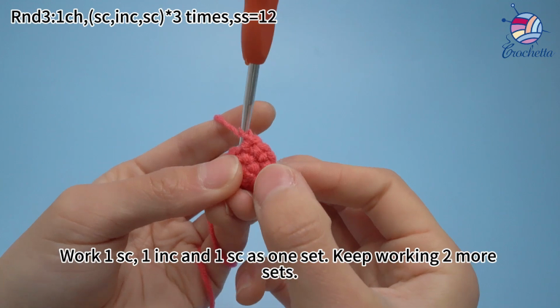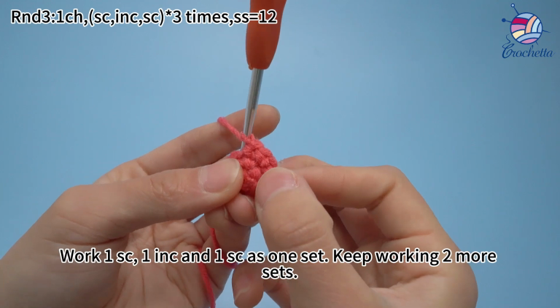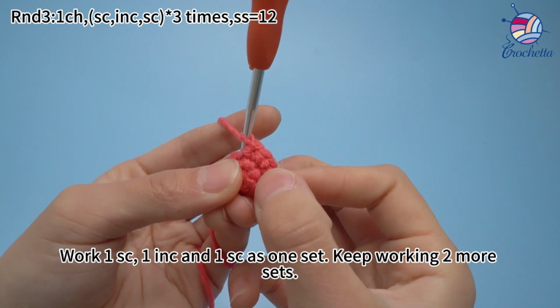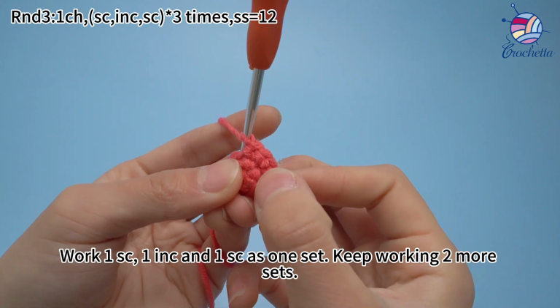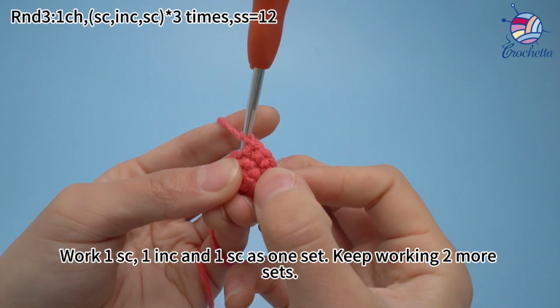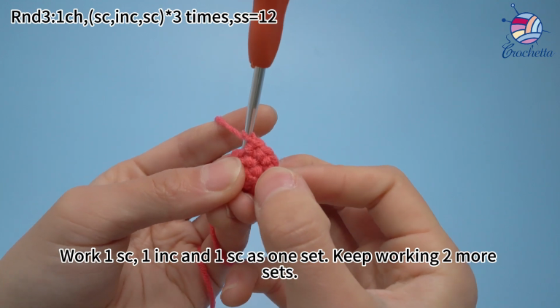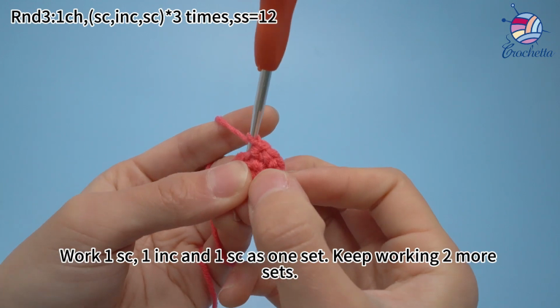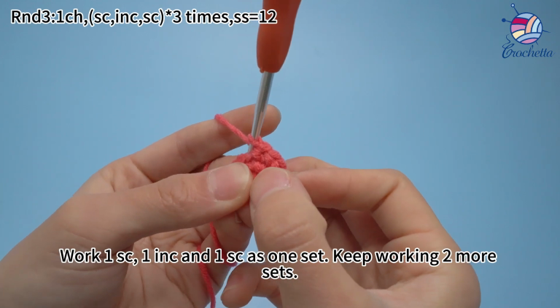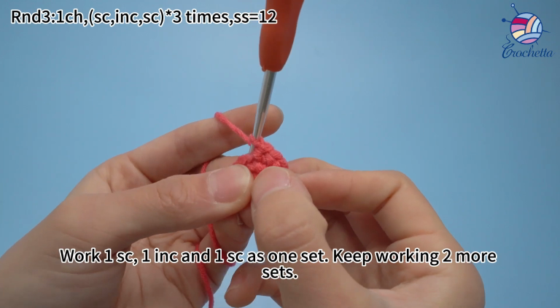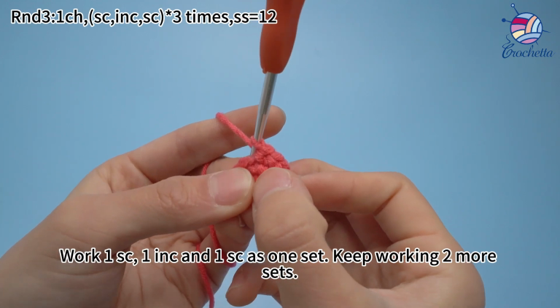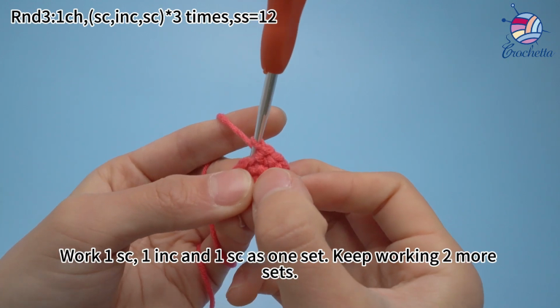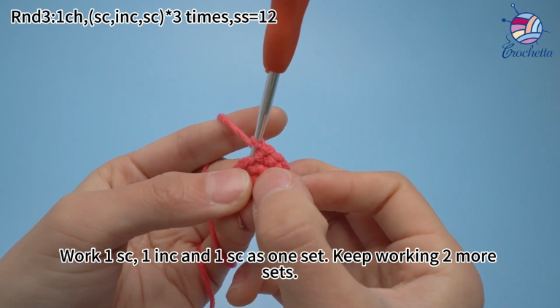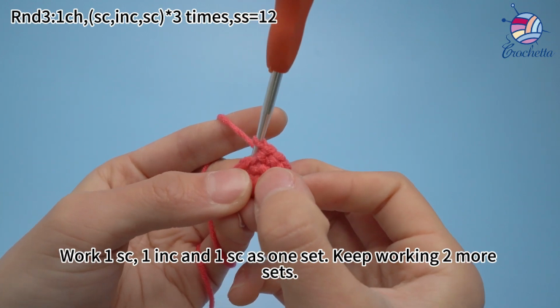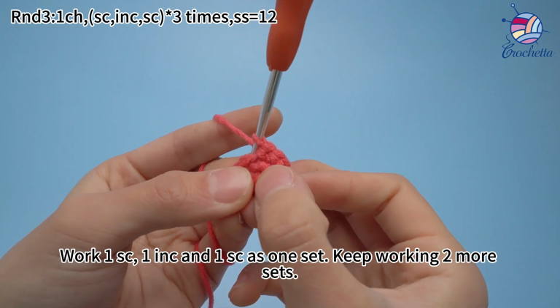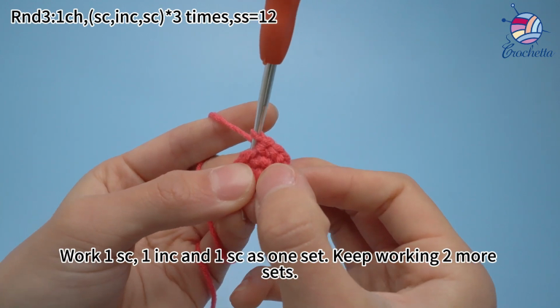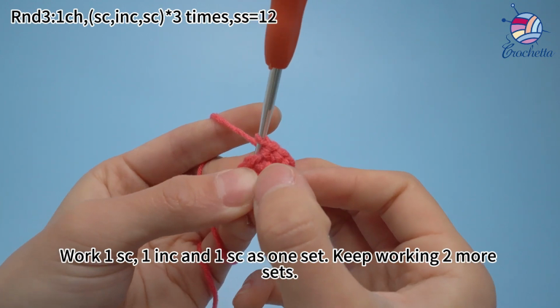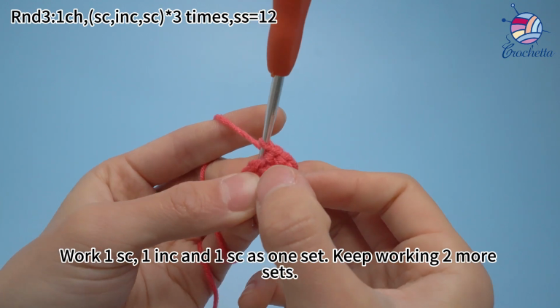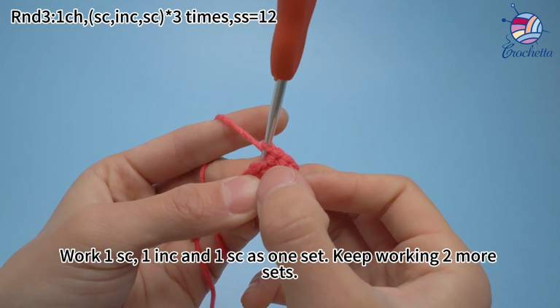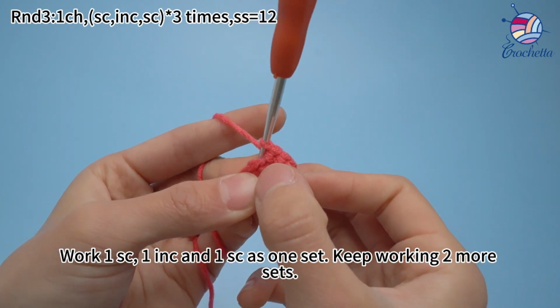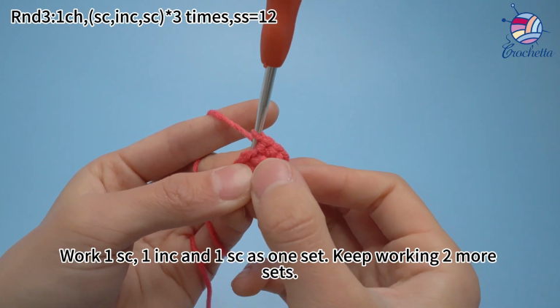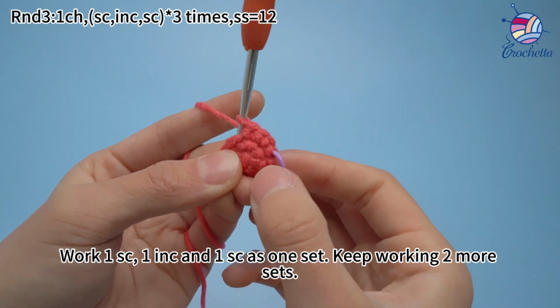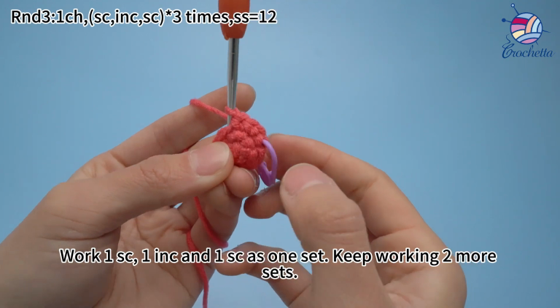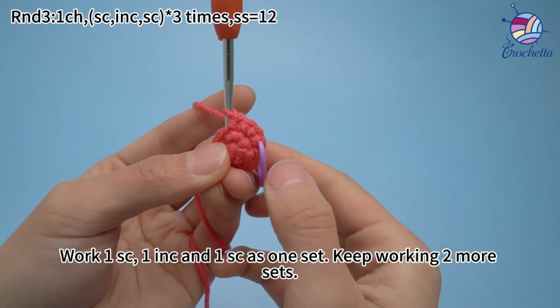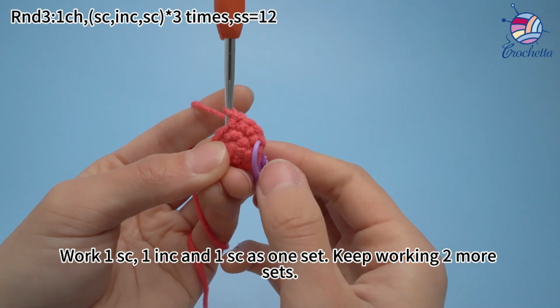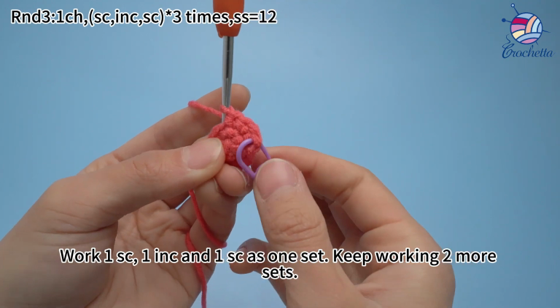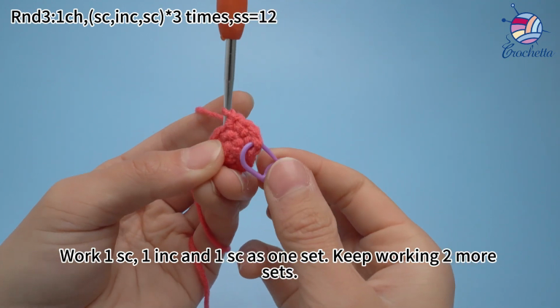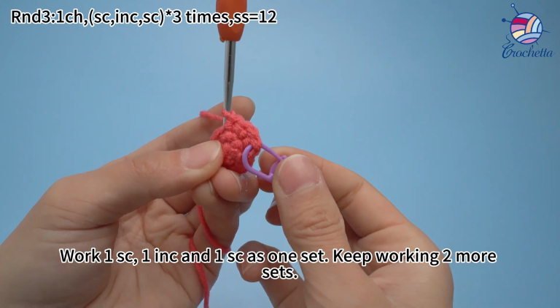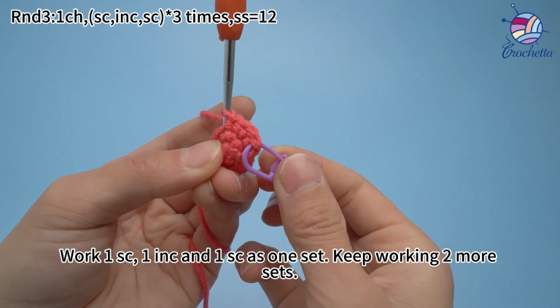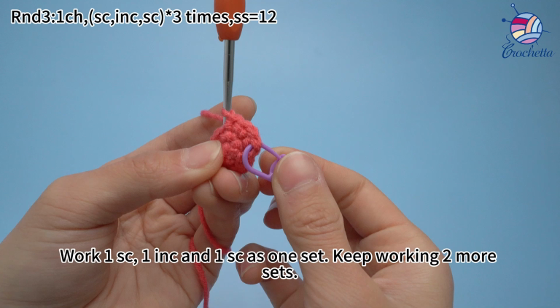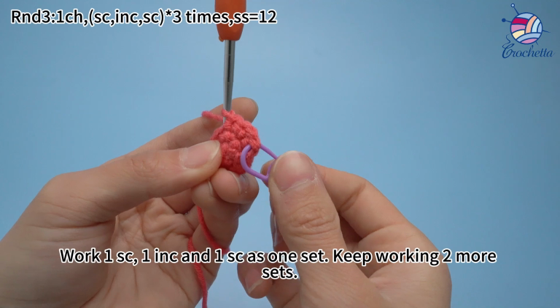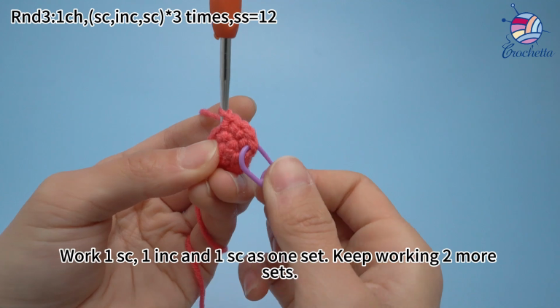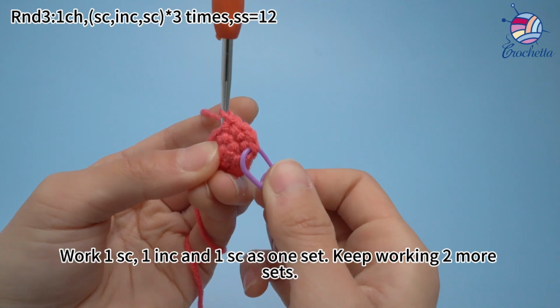Work one single crochet, one increase, and one single crochet as one set. Keep working two more sets.